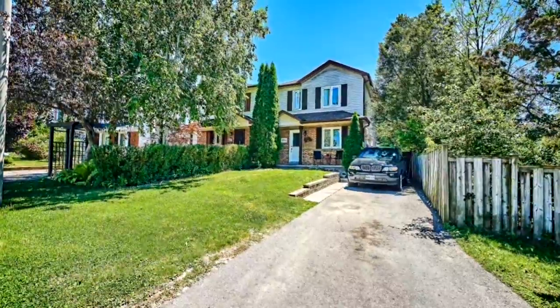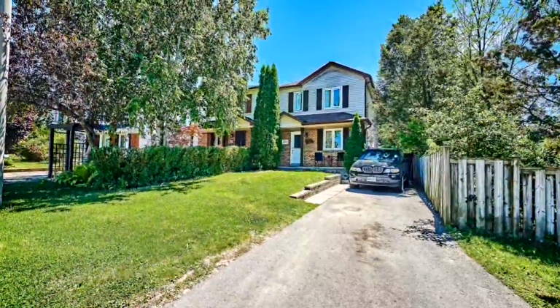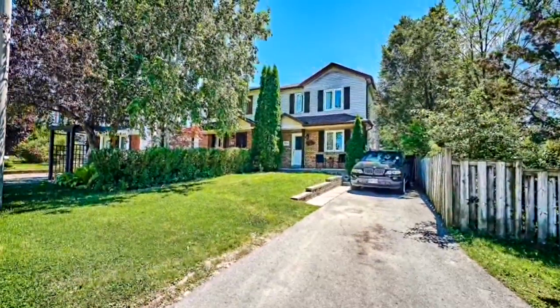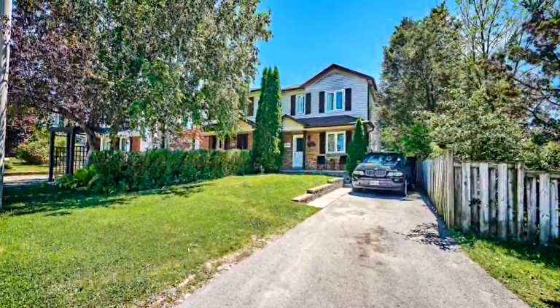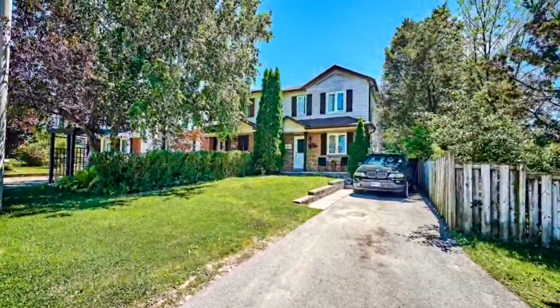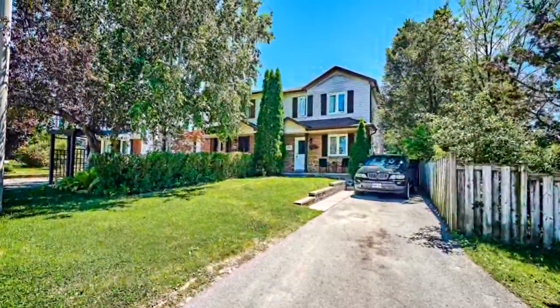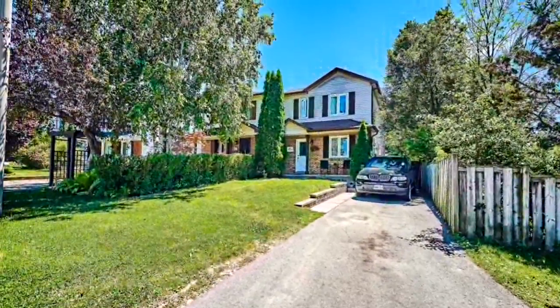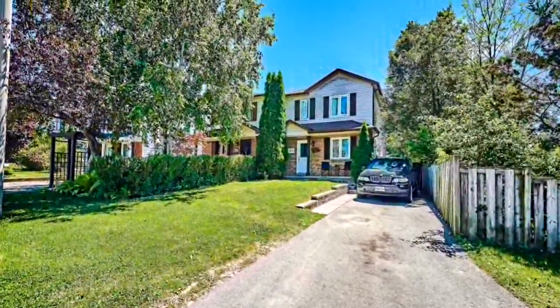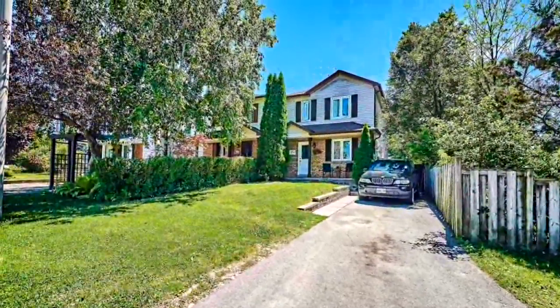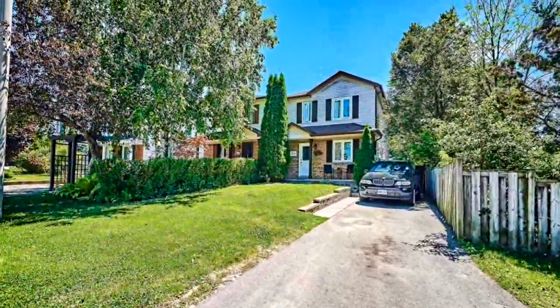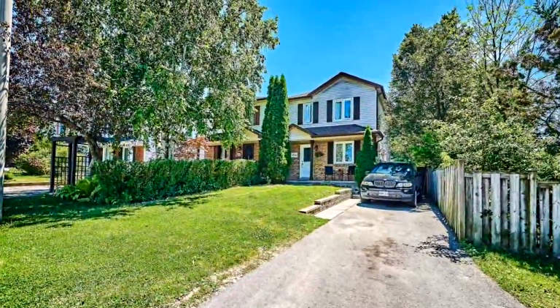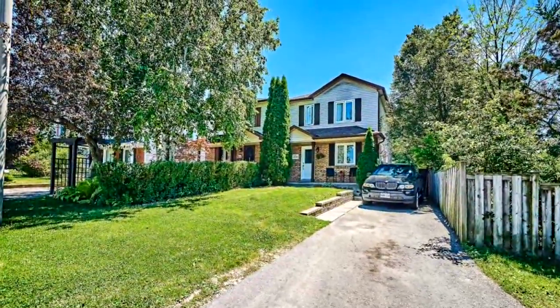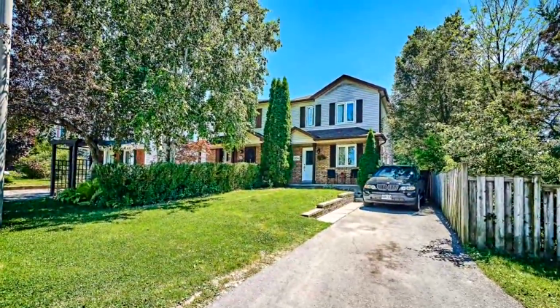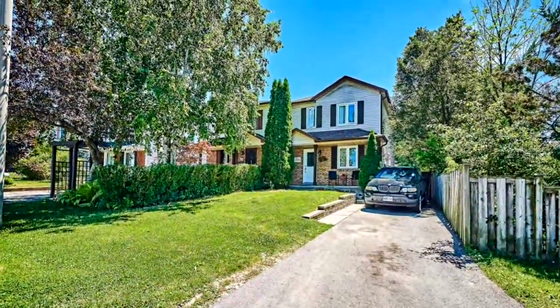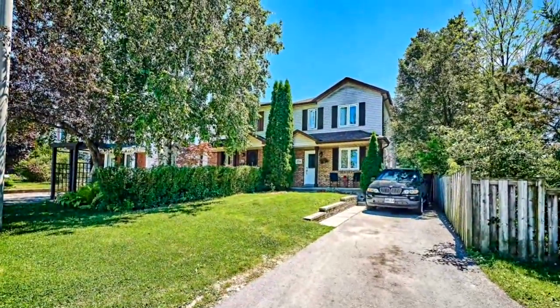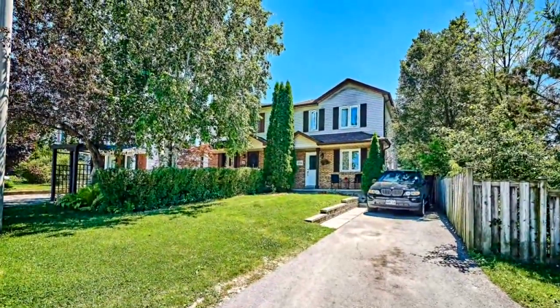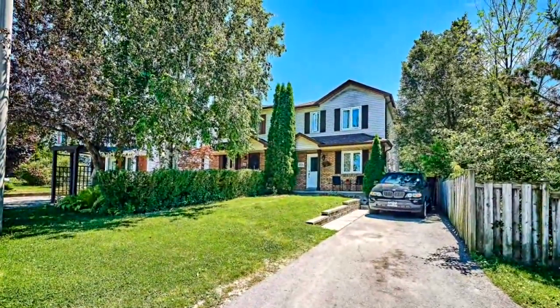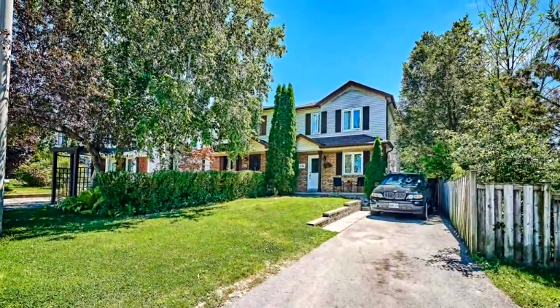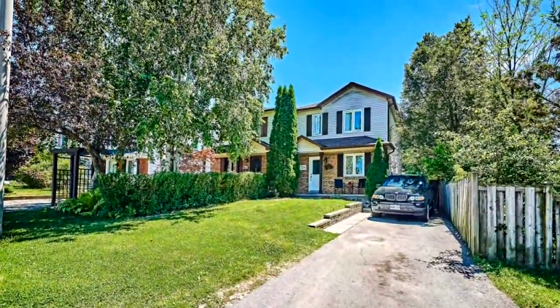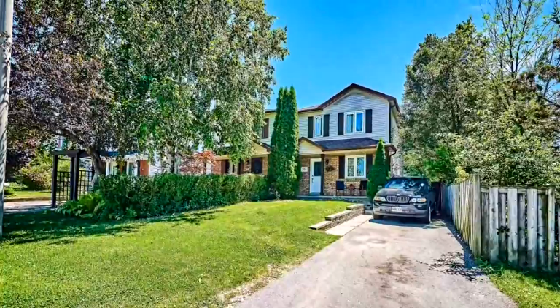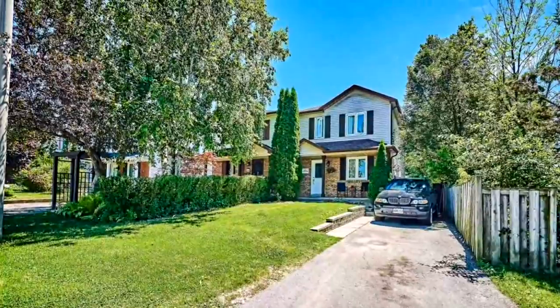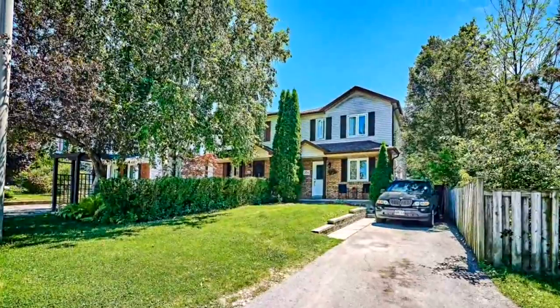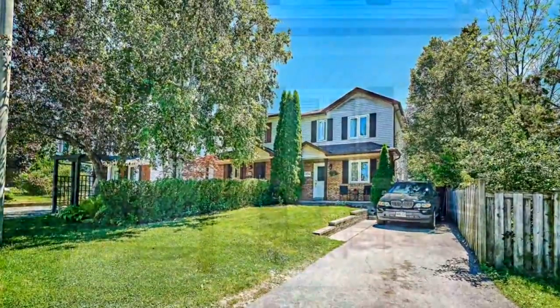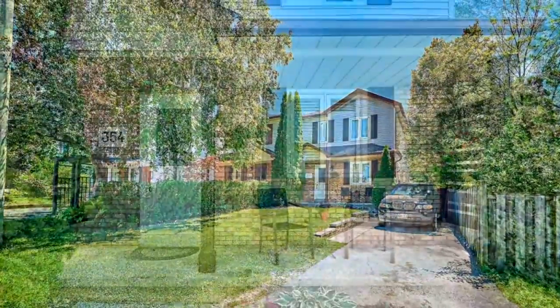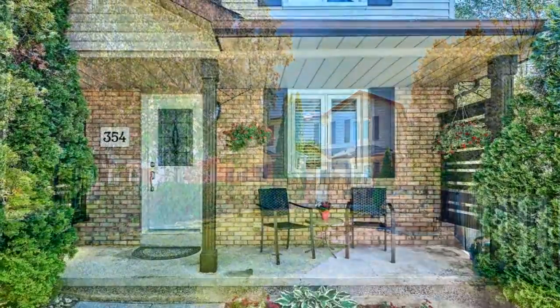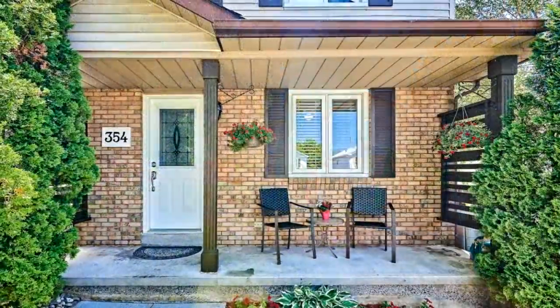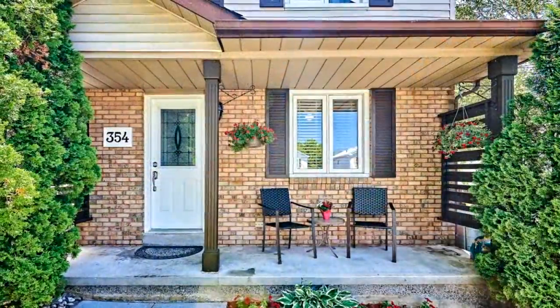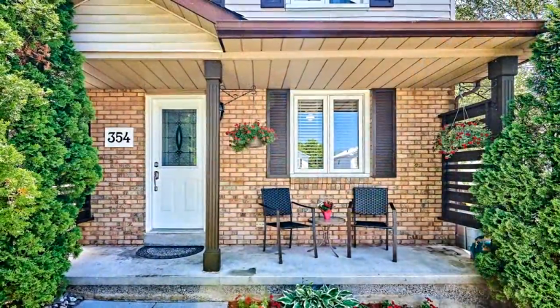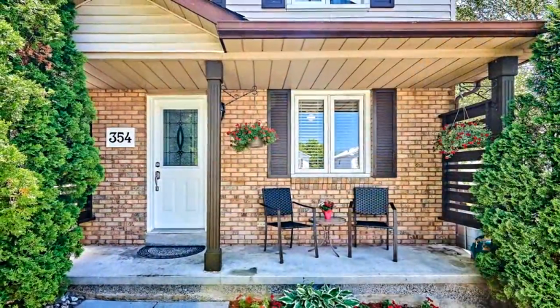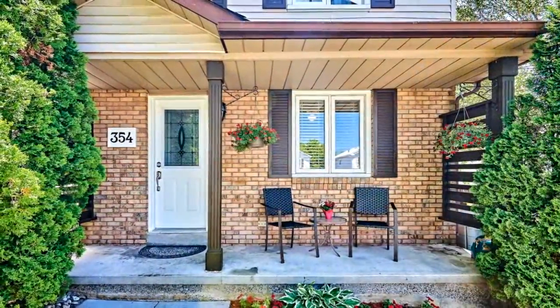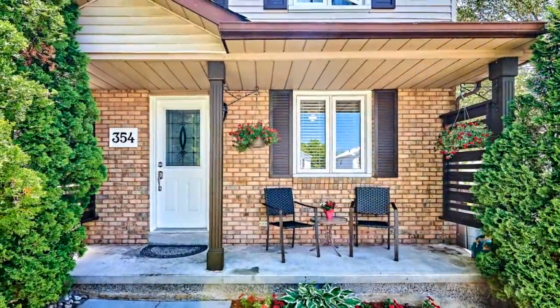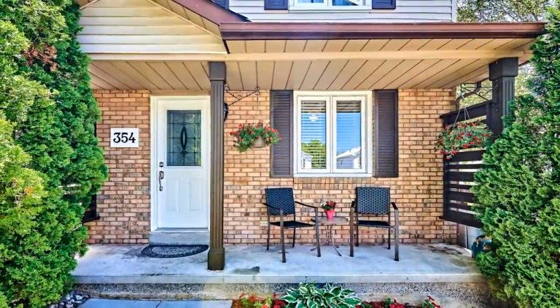Welcome to 354 Trail Ridge Crescent in Oshawa. This home is located in a family-friendly neighborhood in Oshawa.